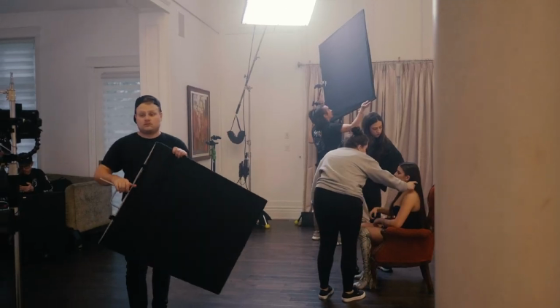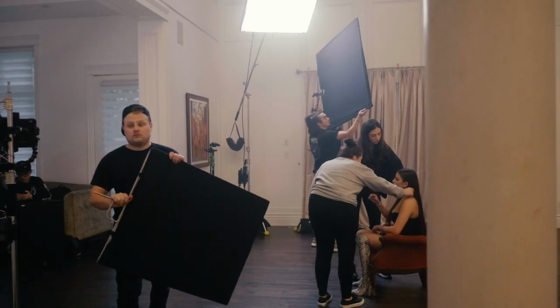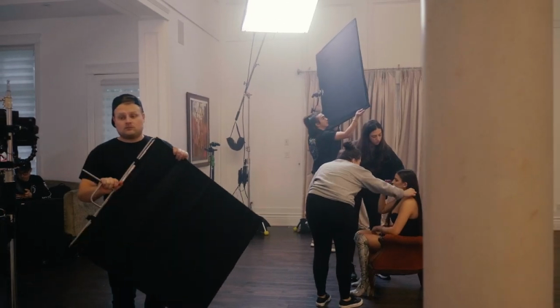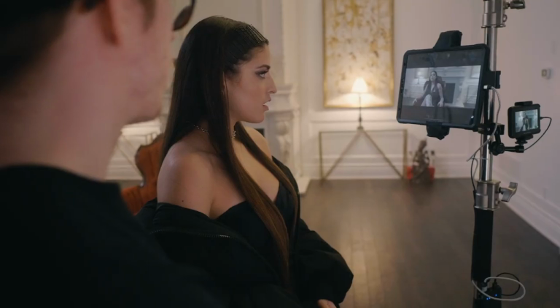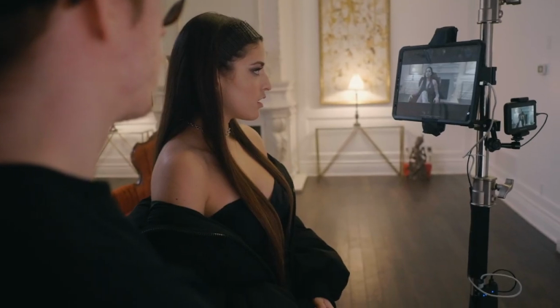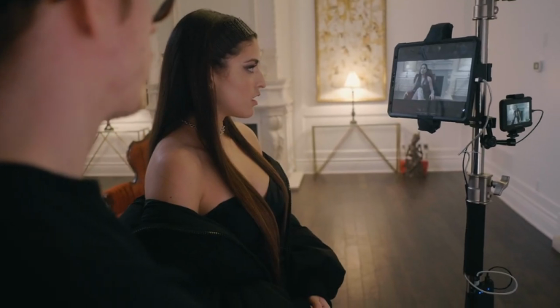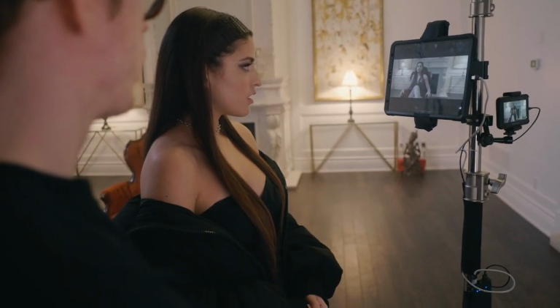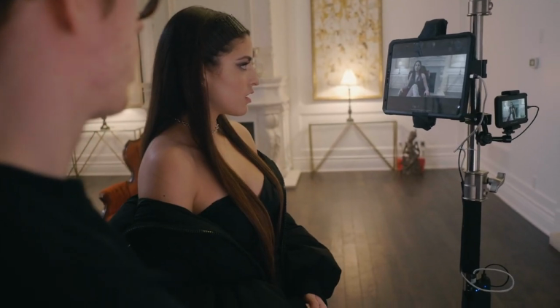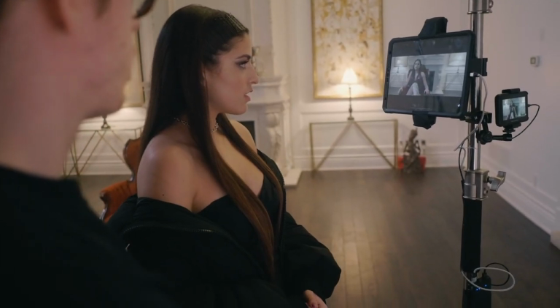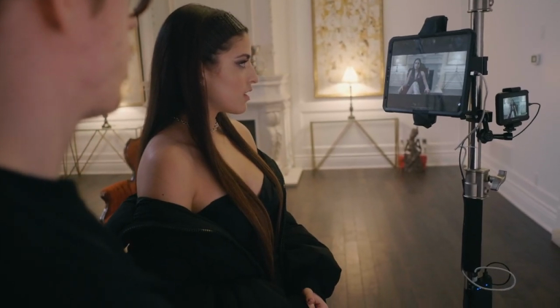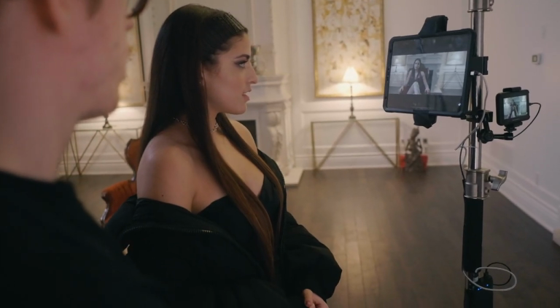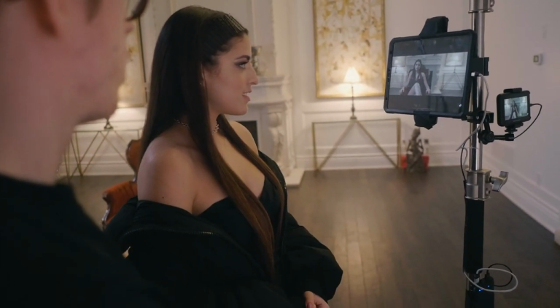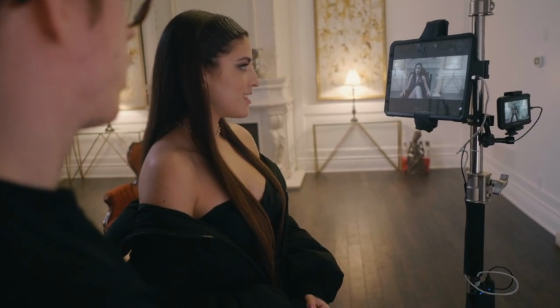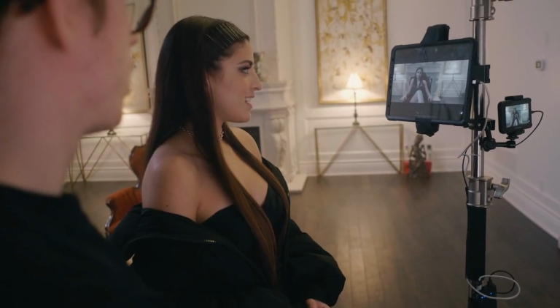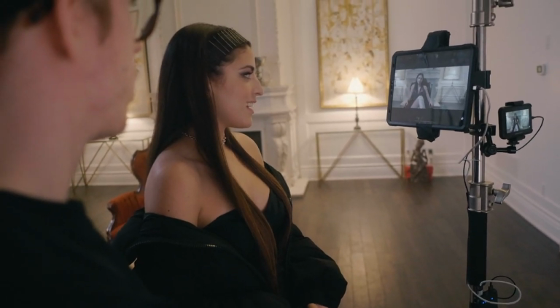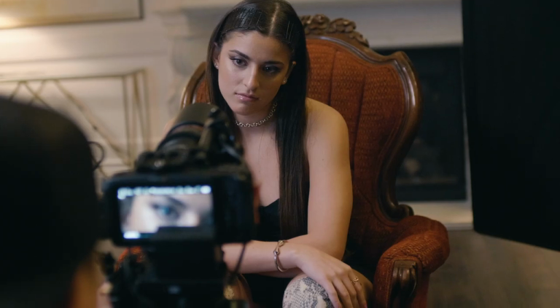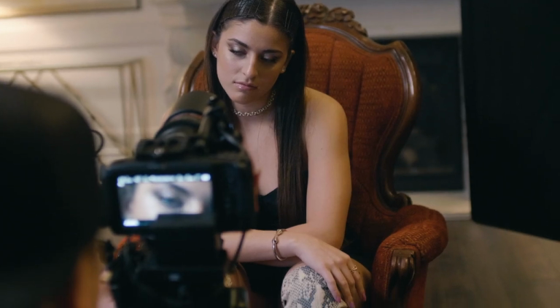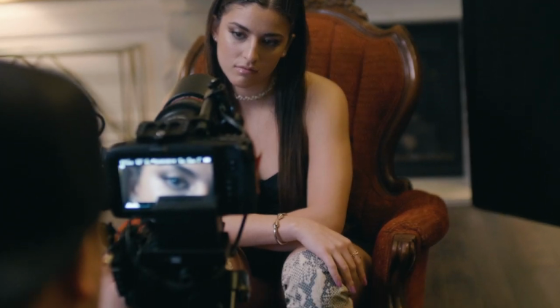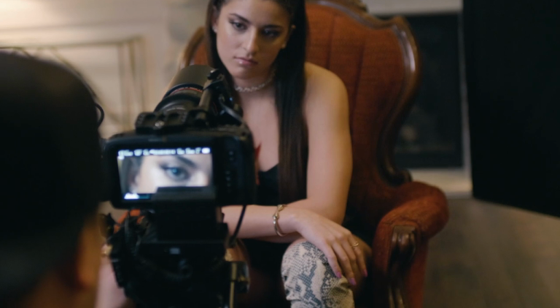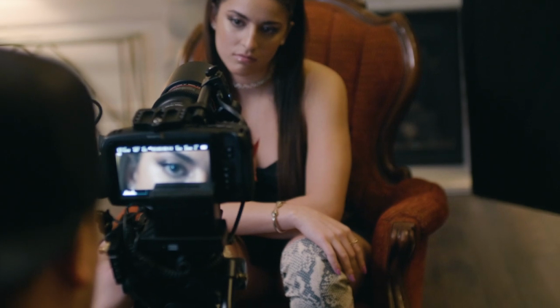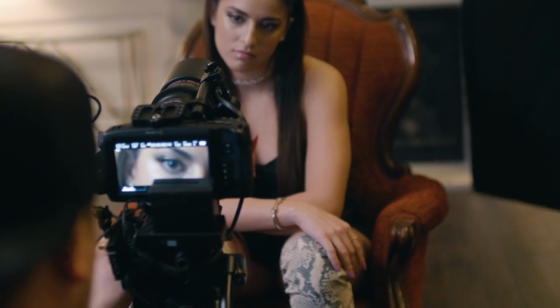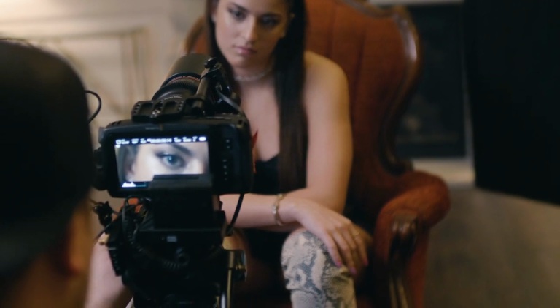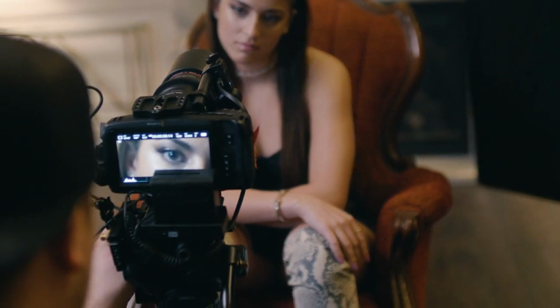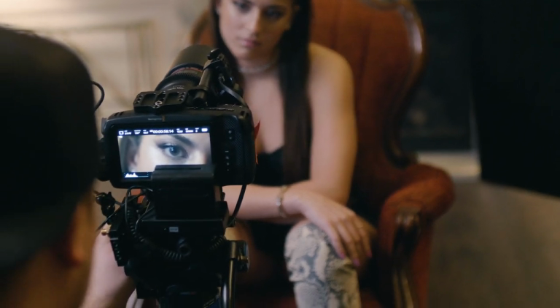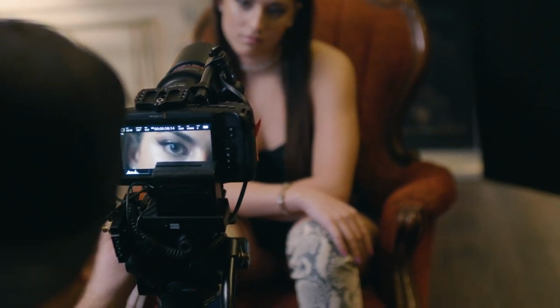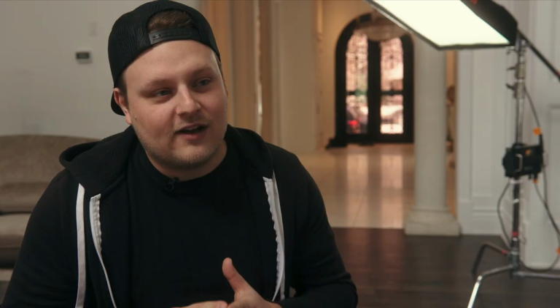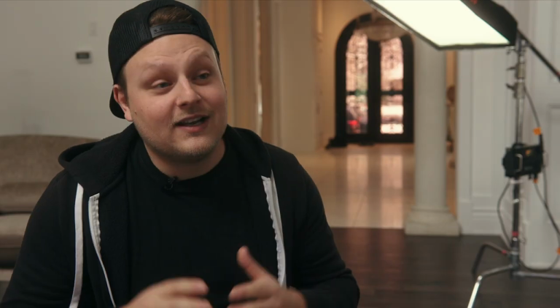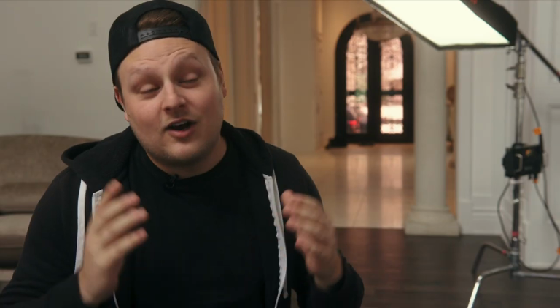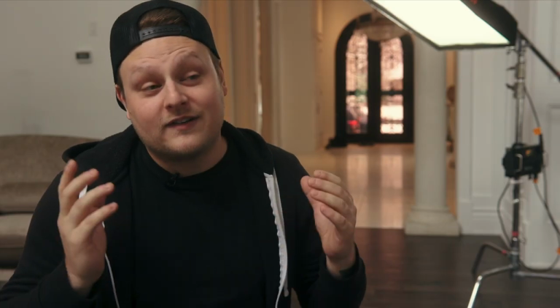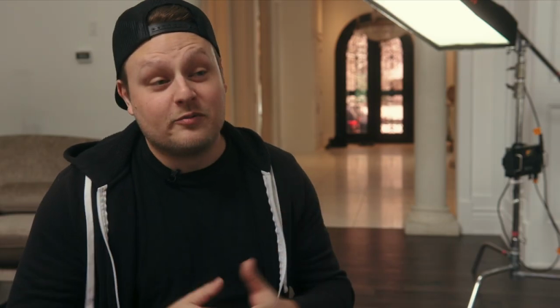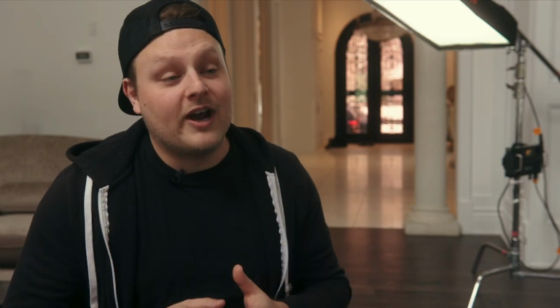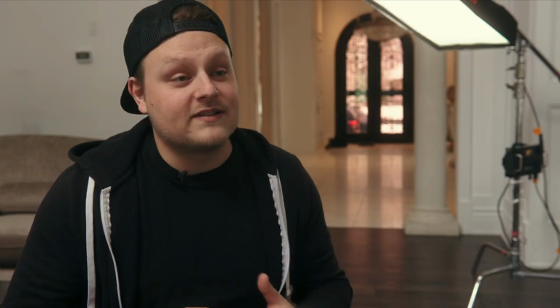Today we're on set with an upcoming artist named Dallas. She's from Toronto, she's super talented, and we're shooting a video for the song called Superpowers.